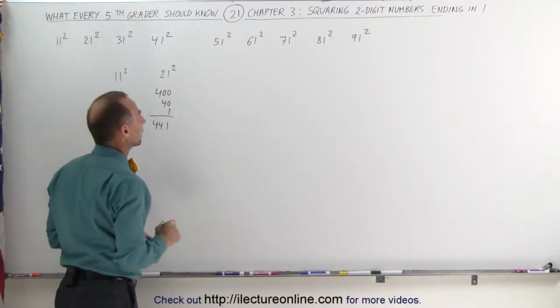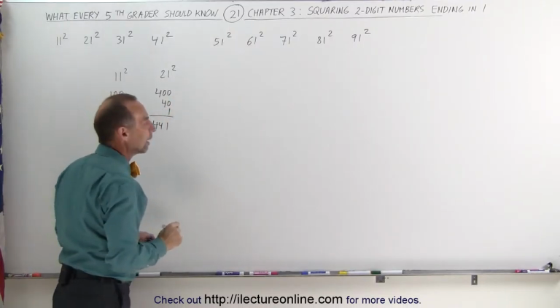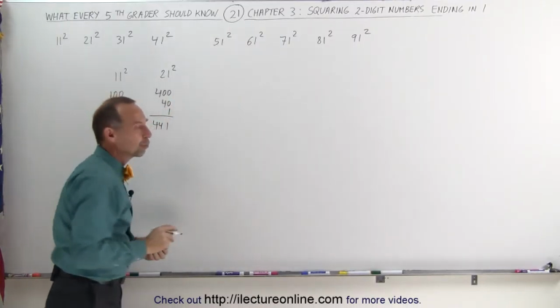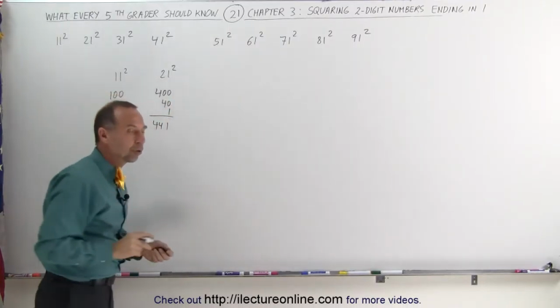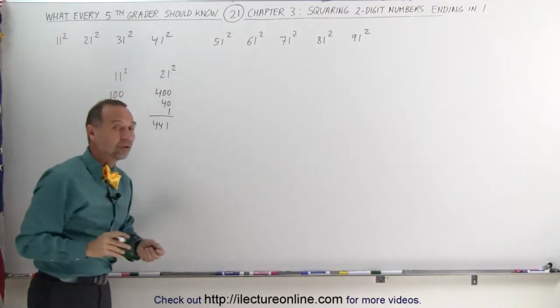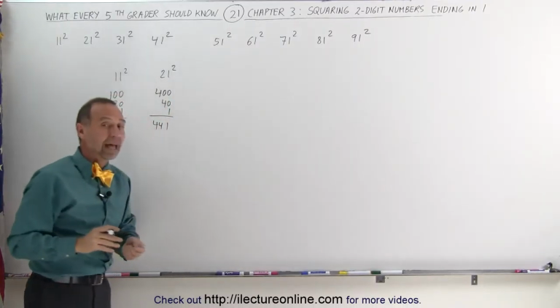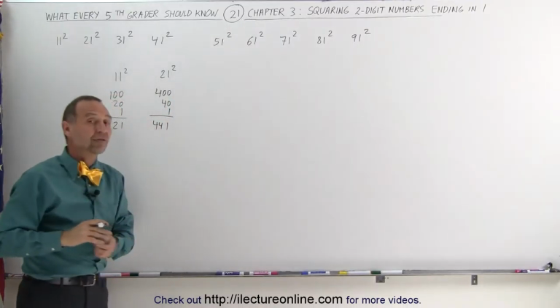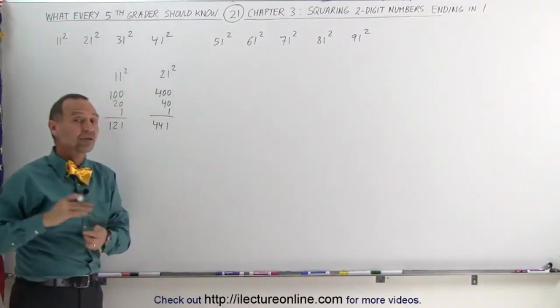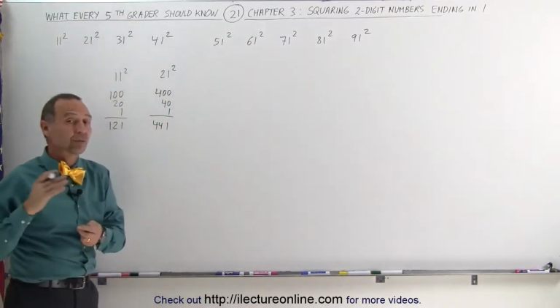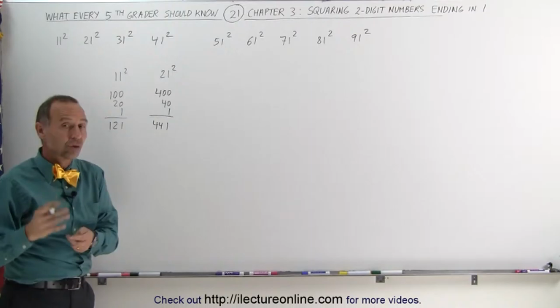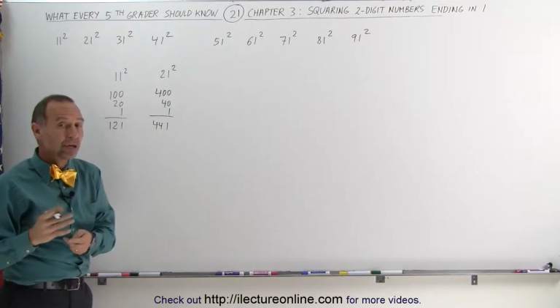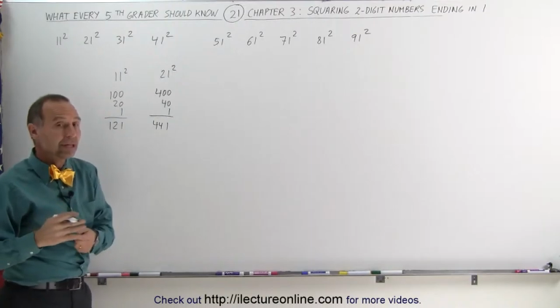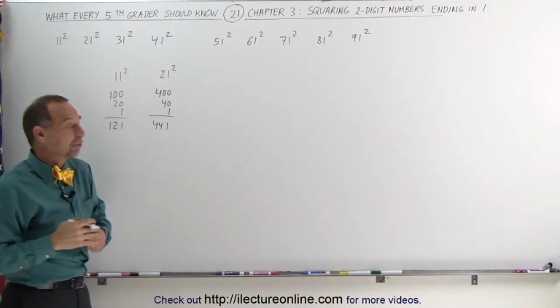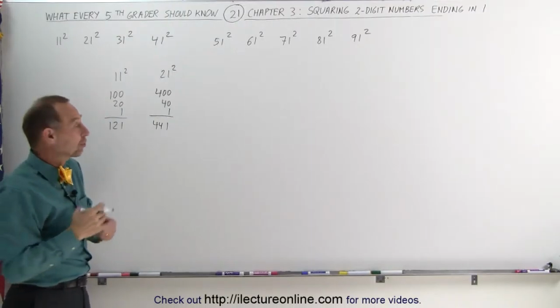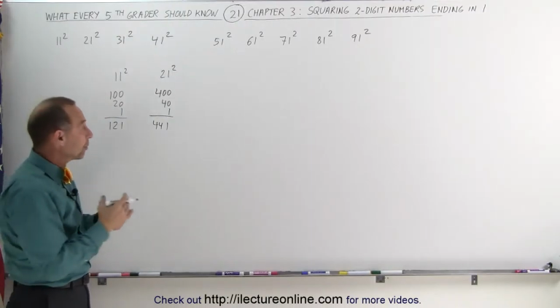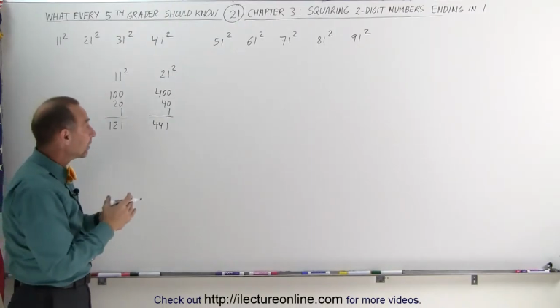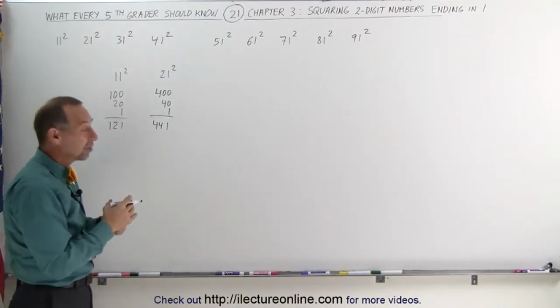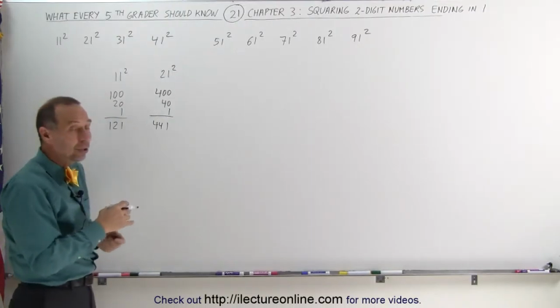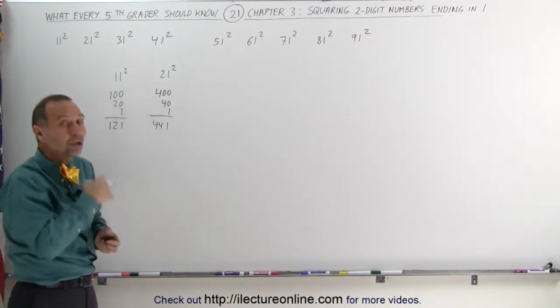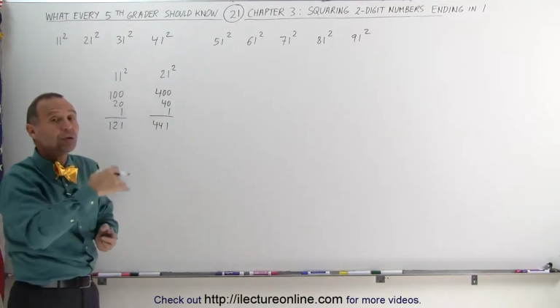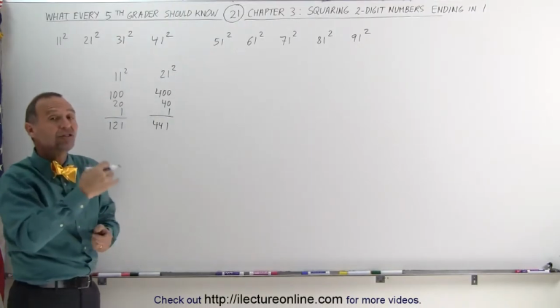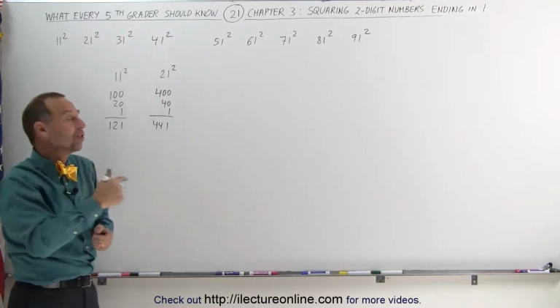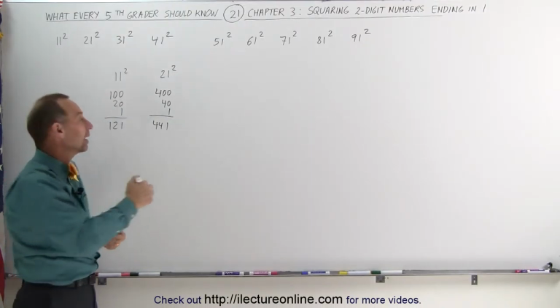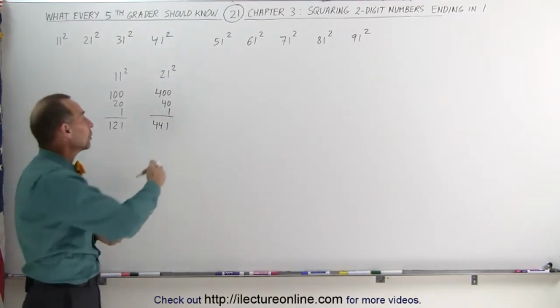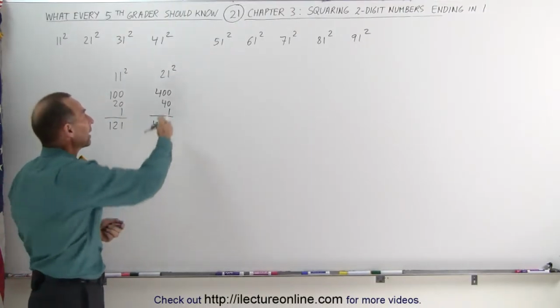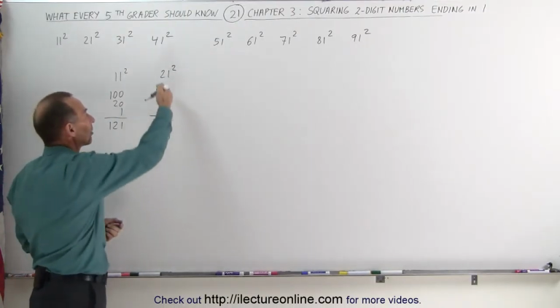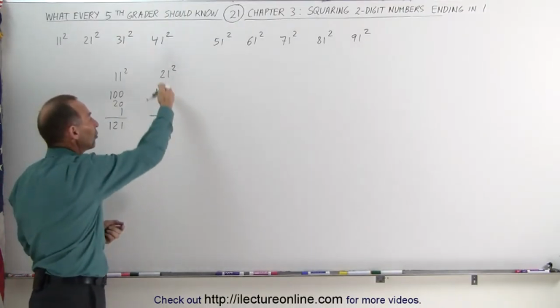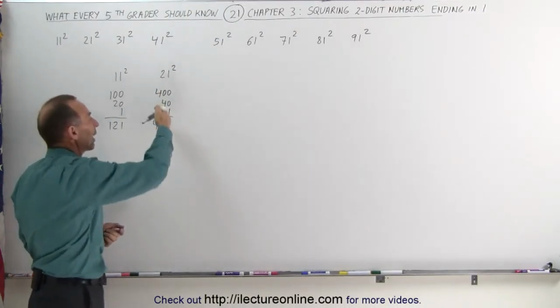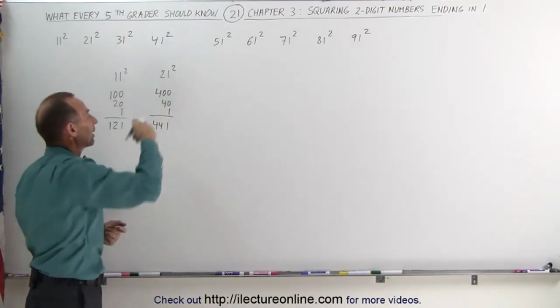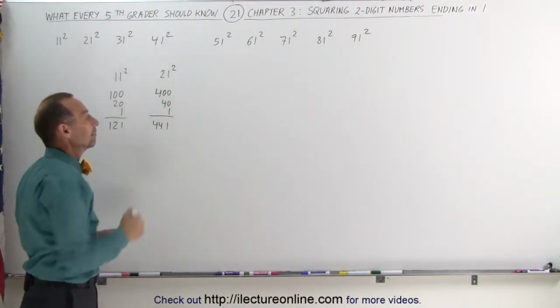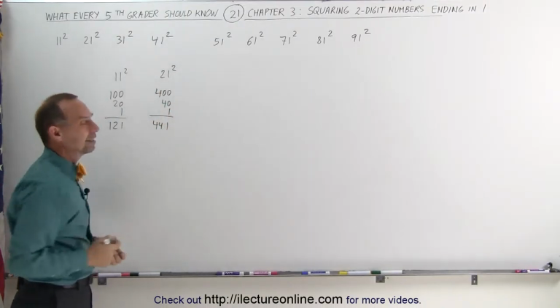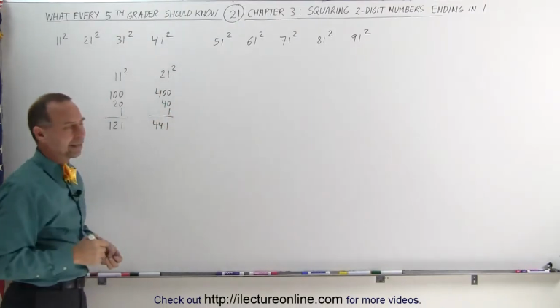Now of course, after some trying and after some practicing, you can do this in your head without actually writing everything down.